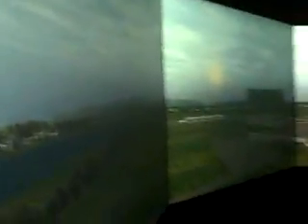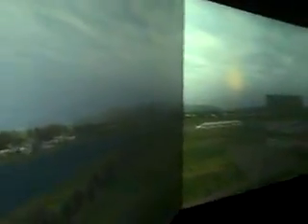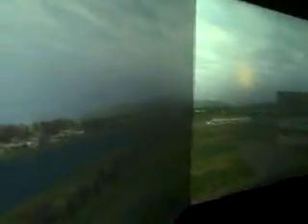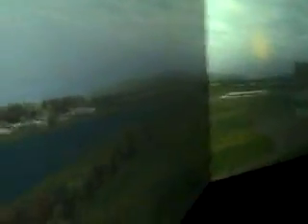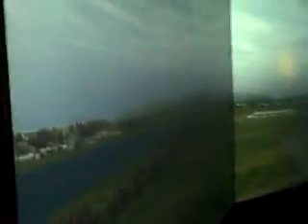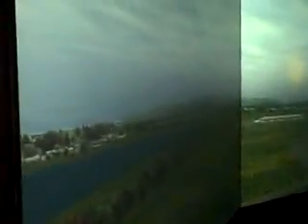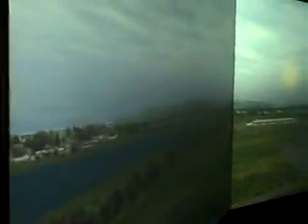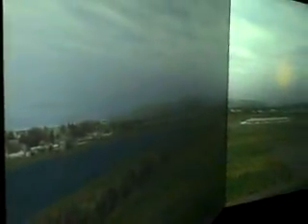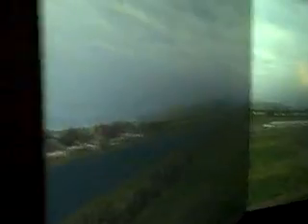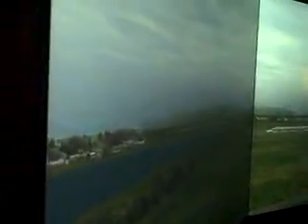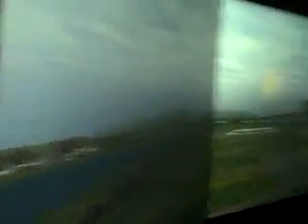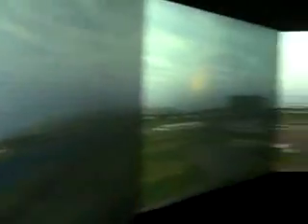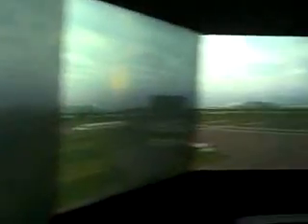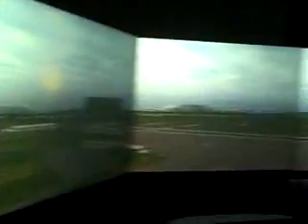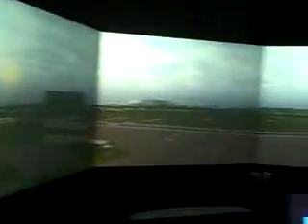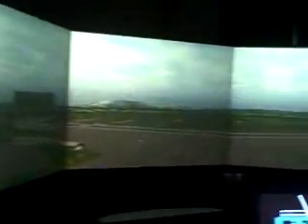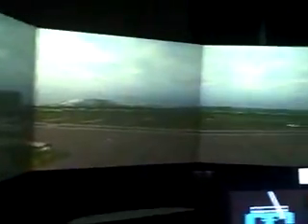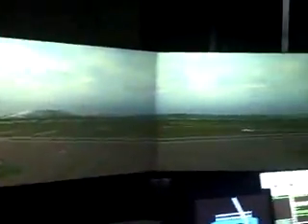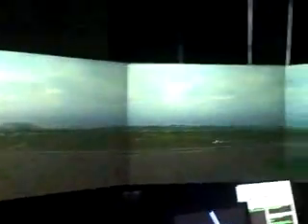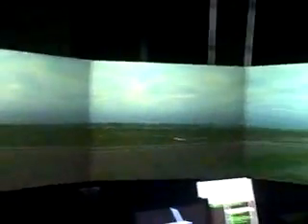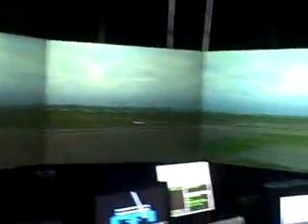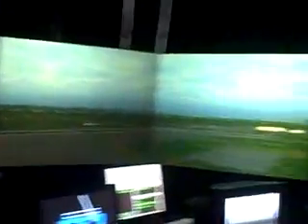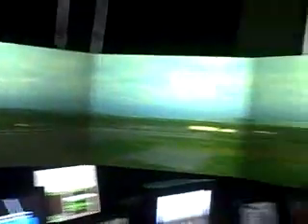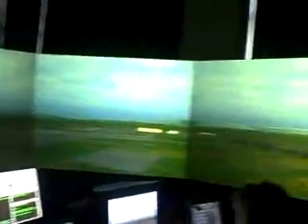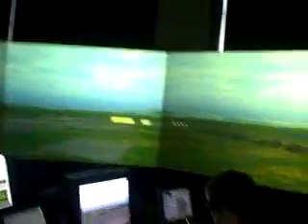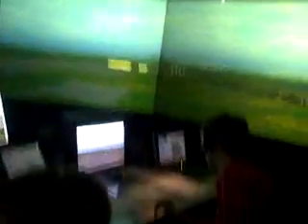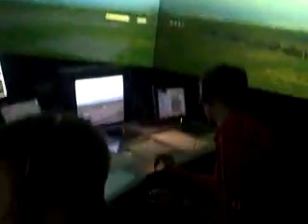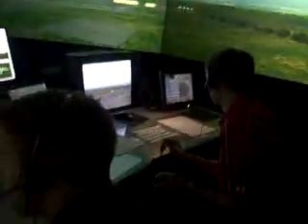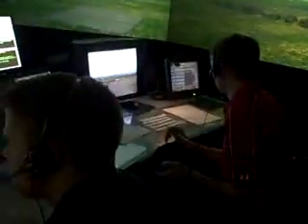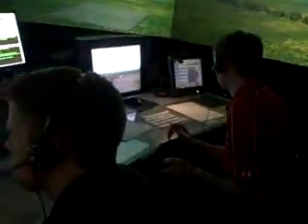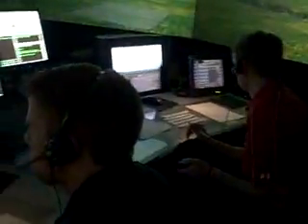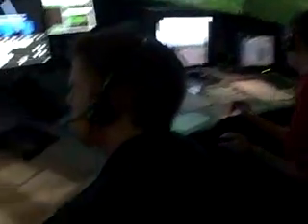Seventeen computers operate different channels for the visuals. We have two students working.